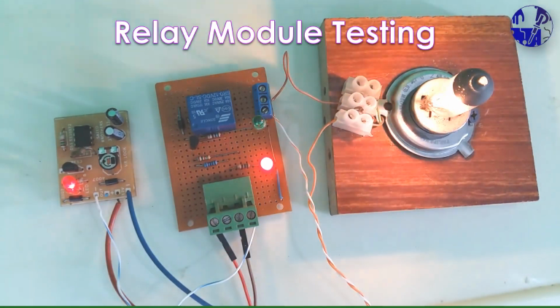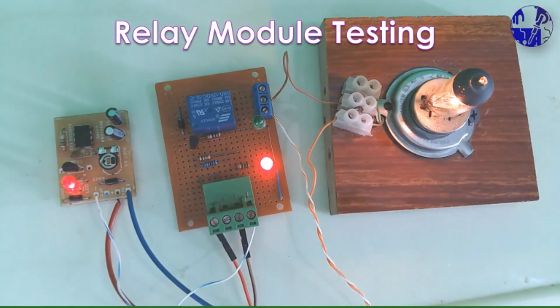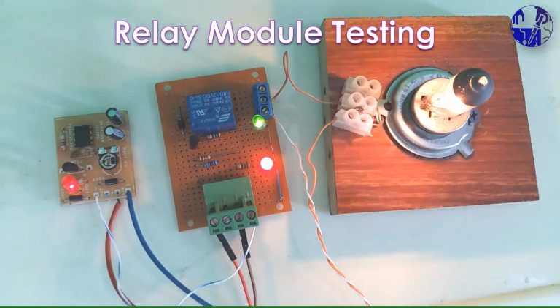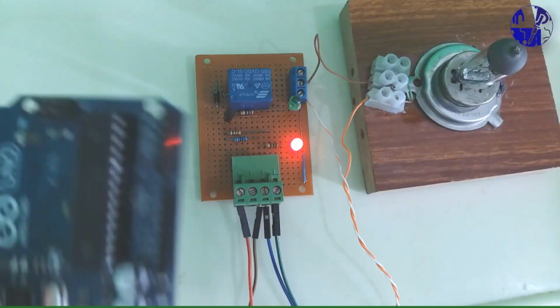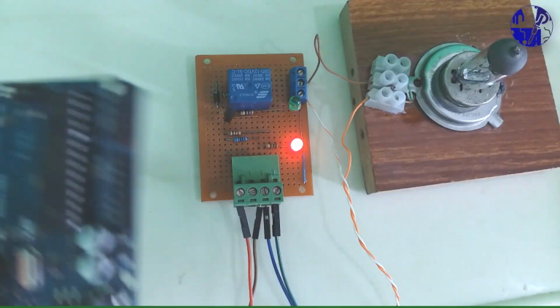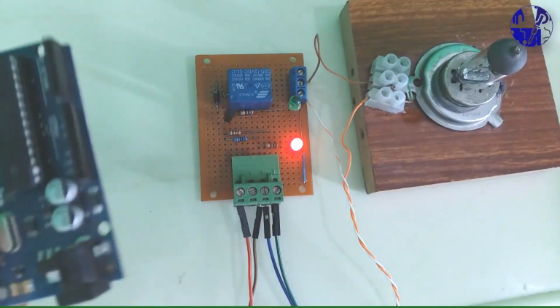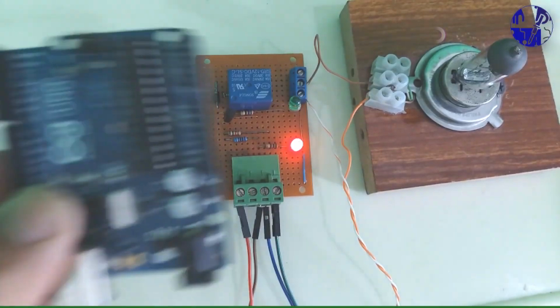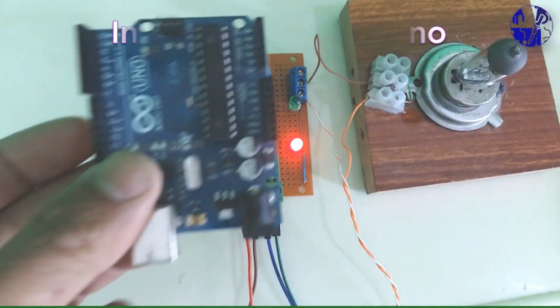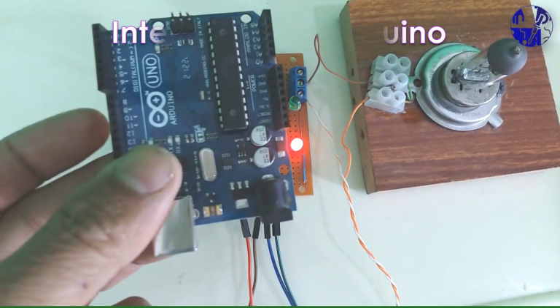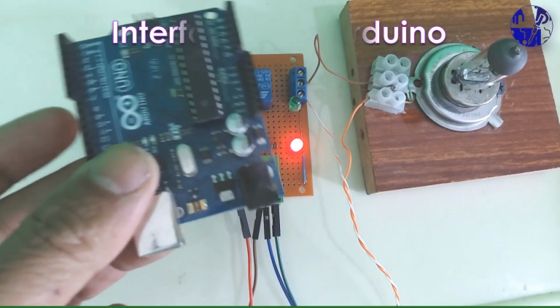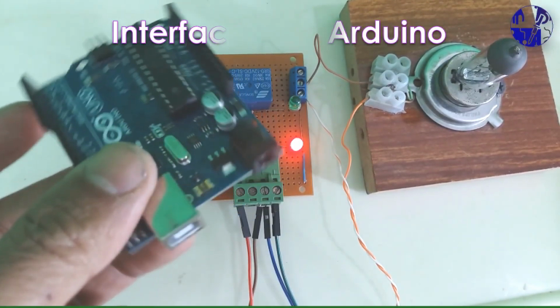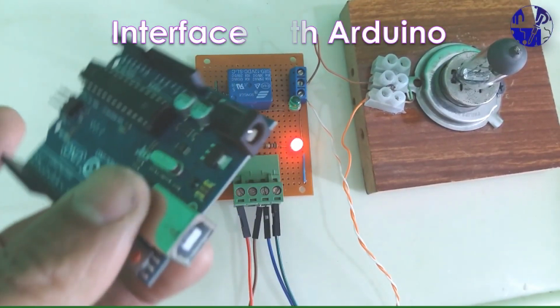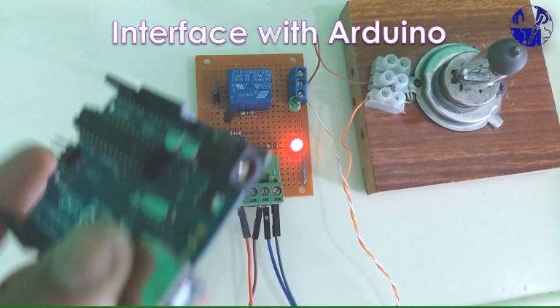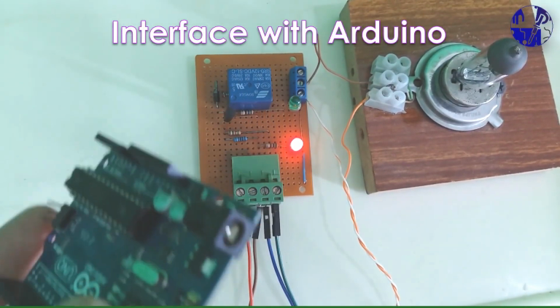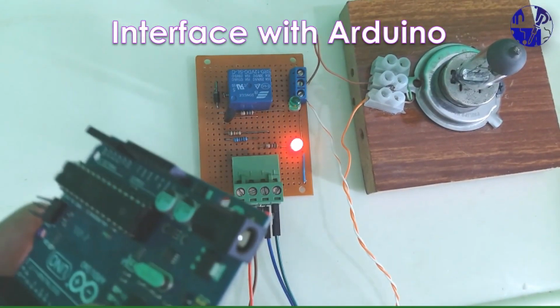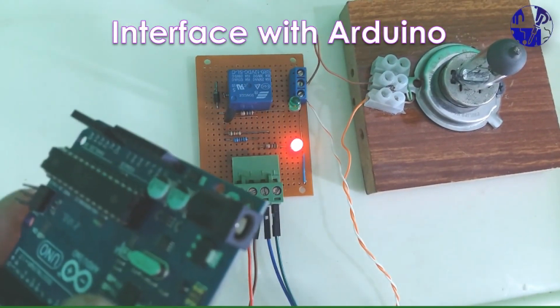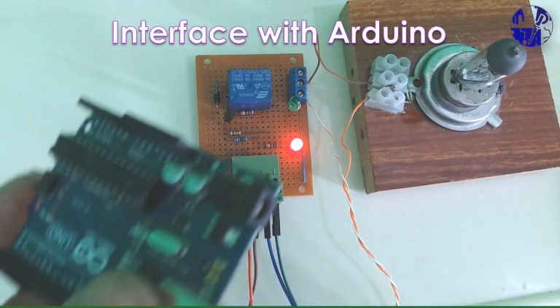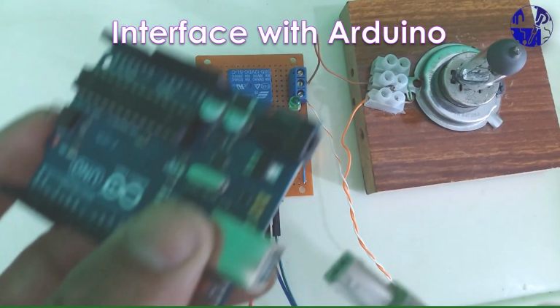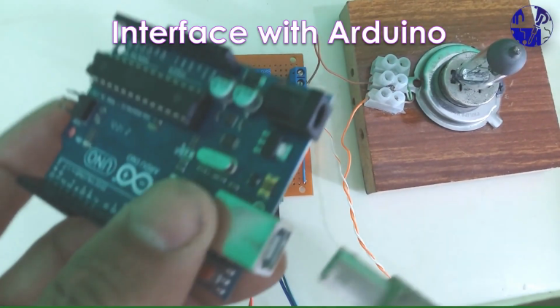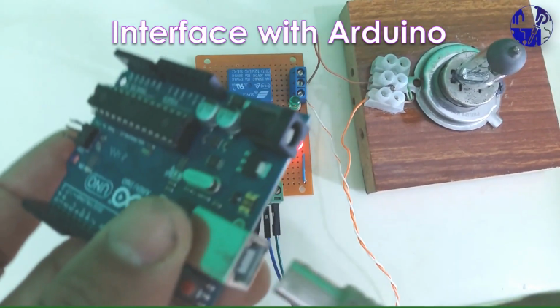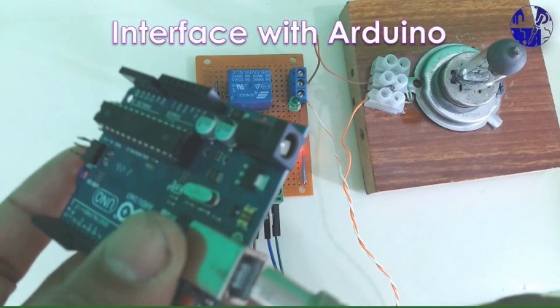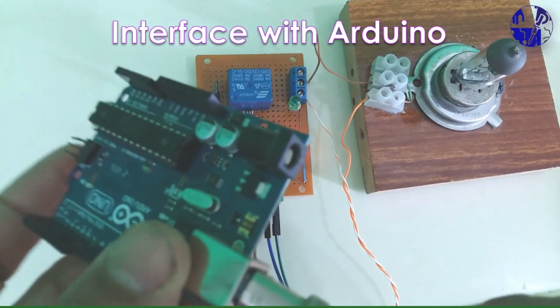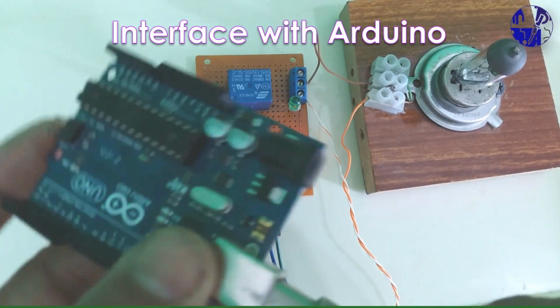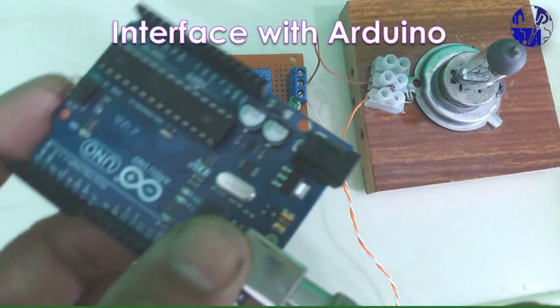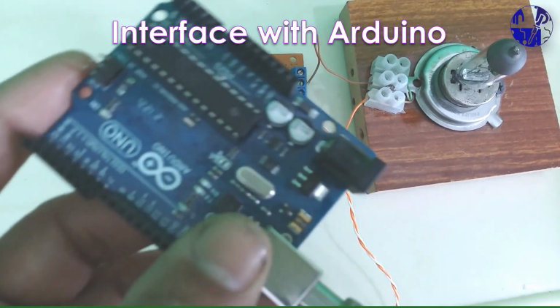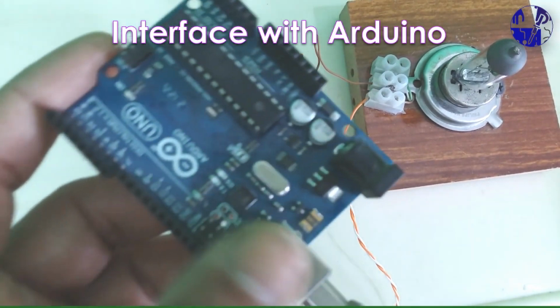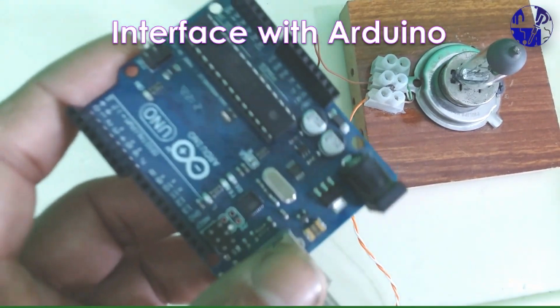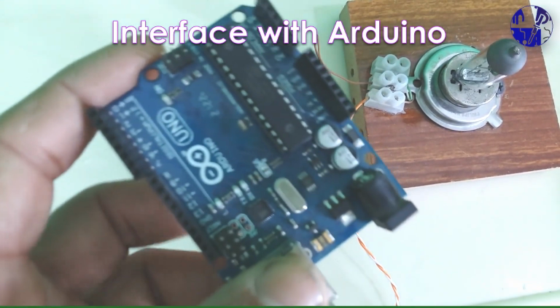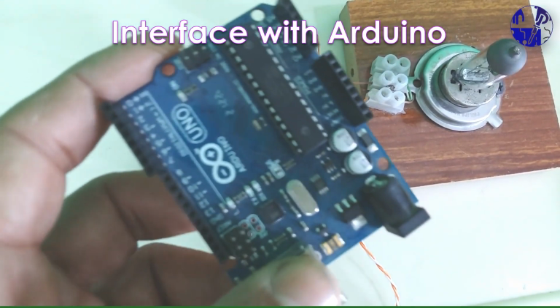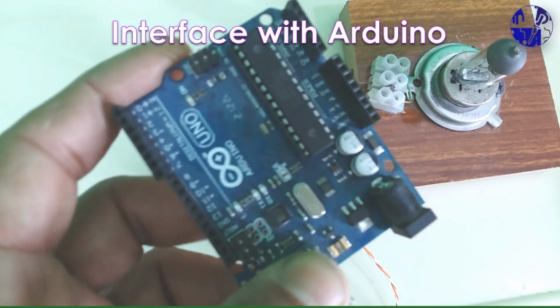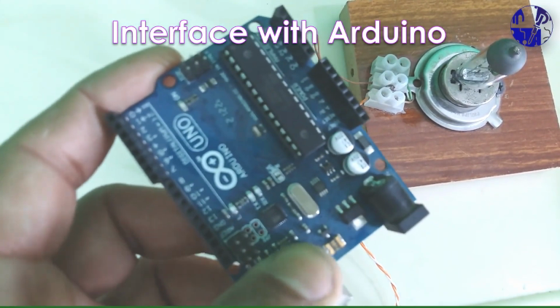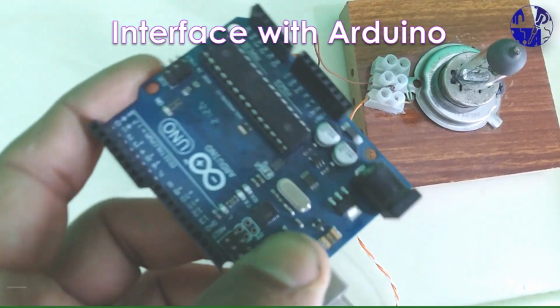You can see we can easily interface this module with Arduino as well.